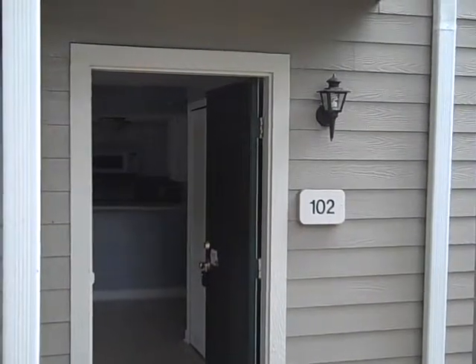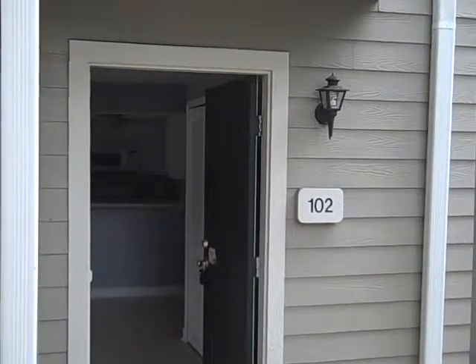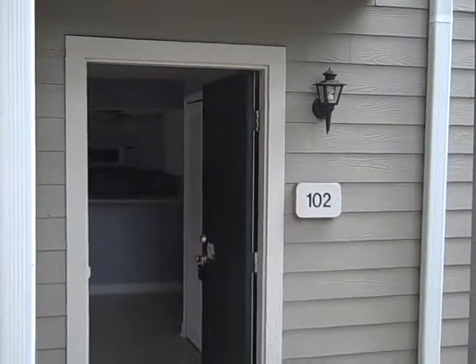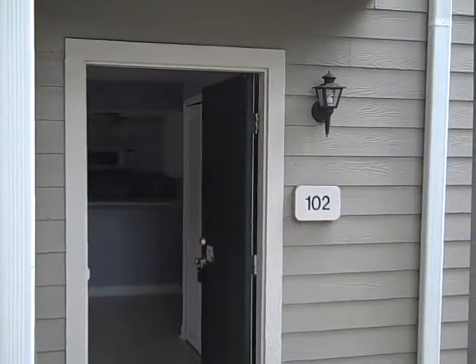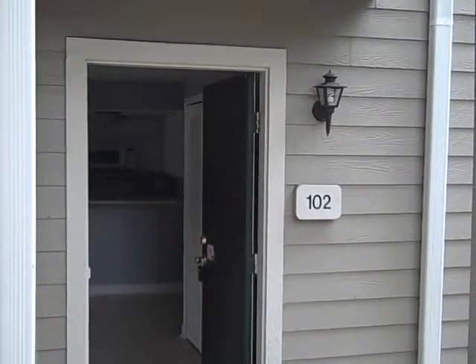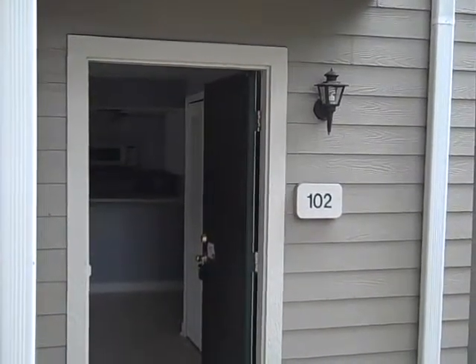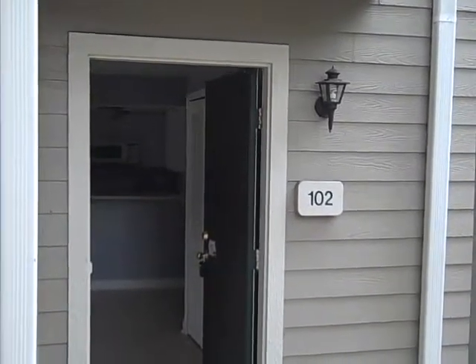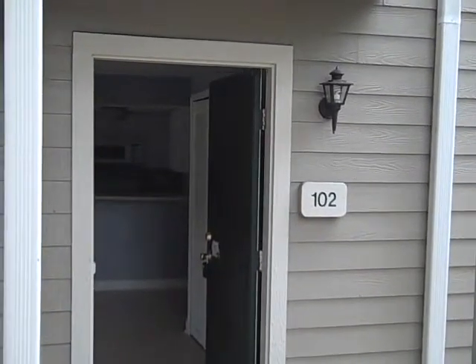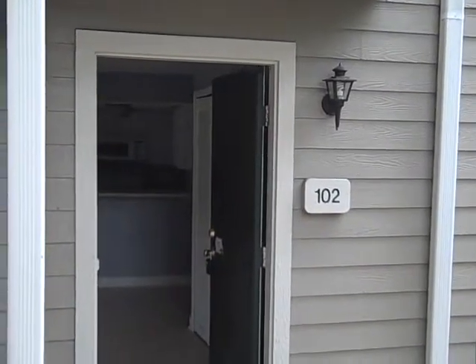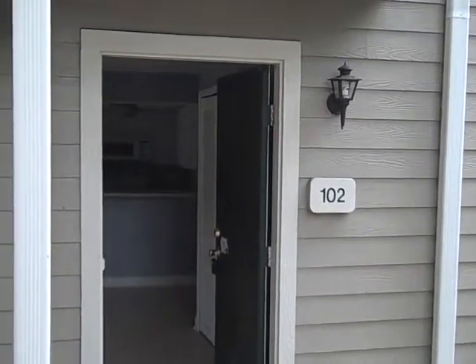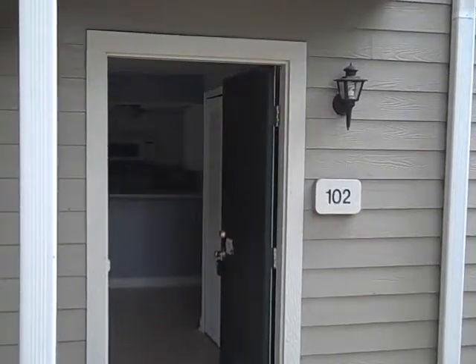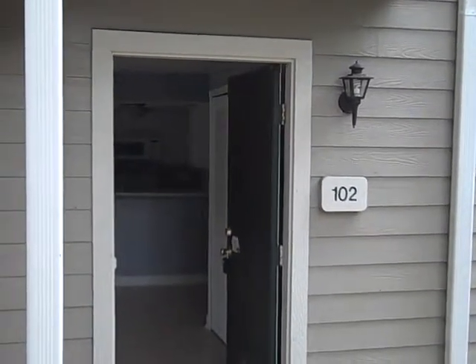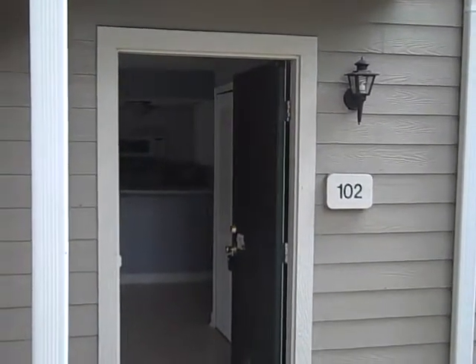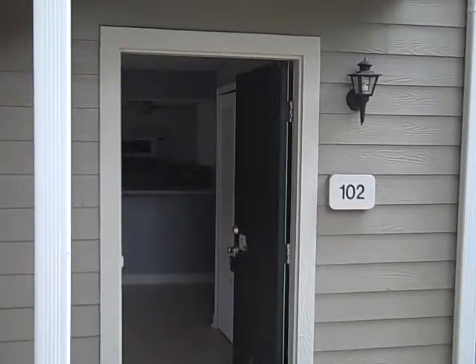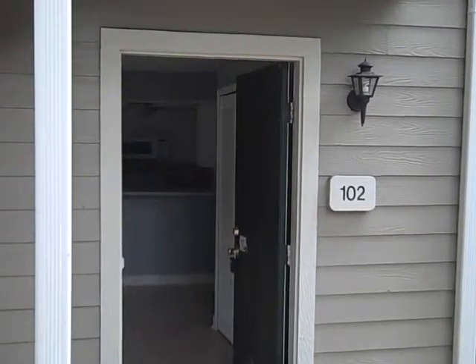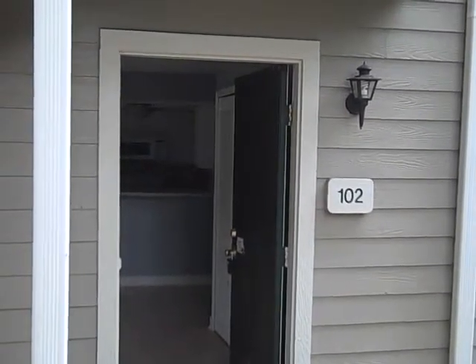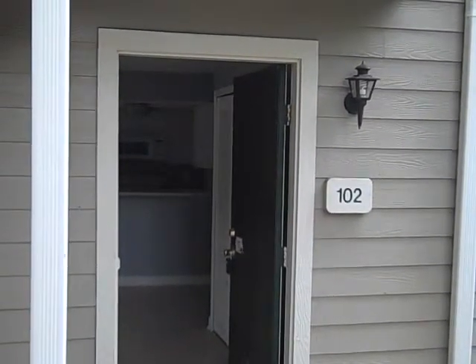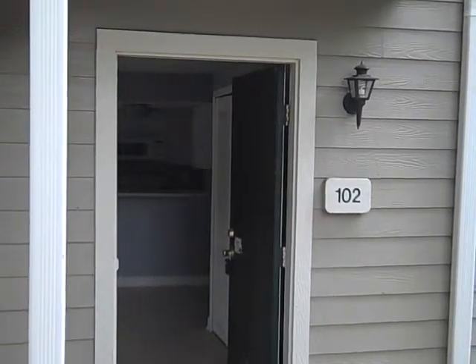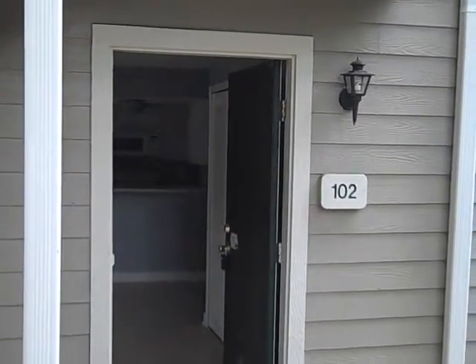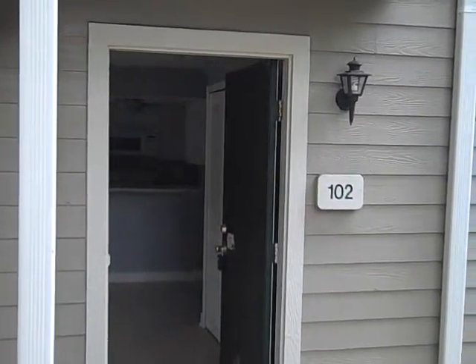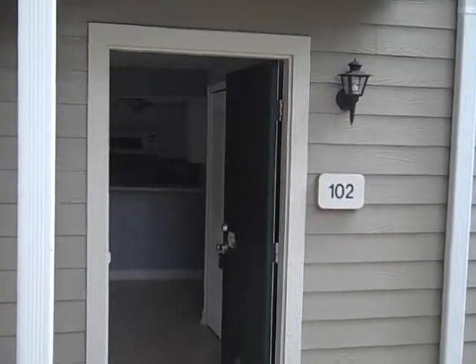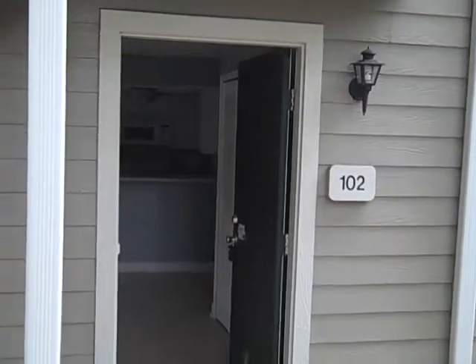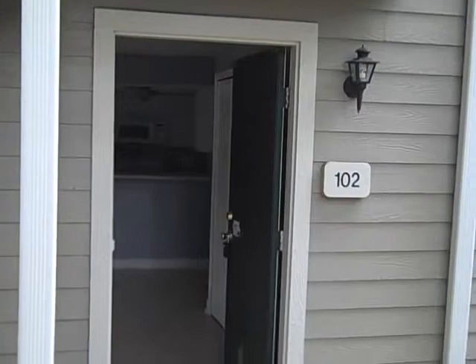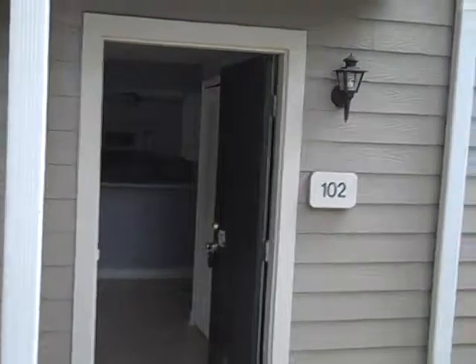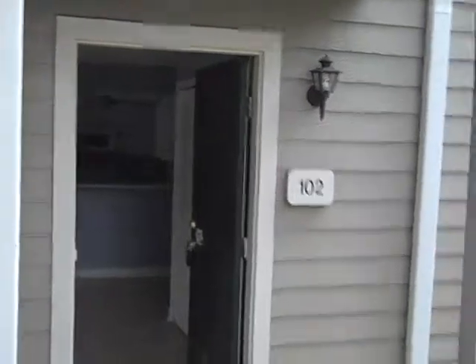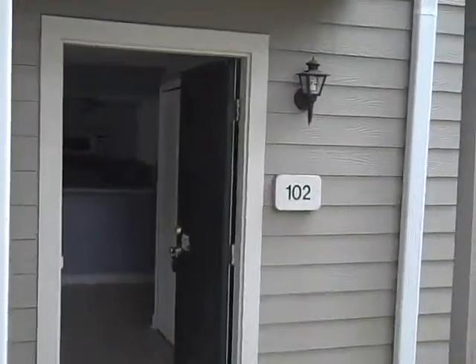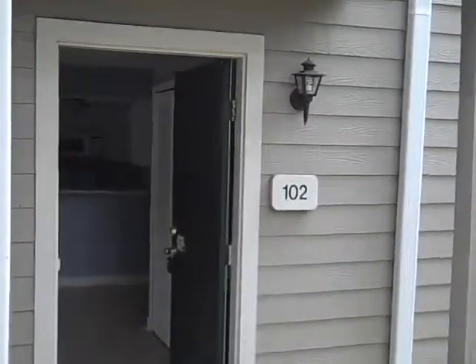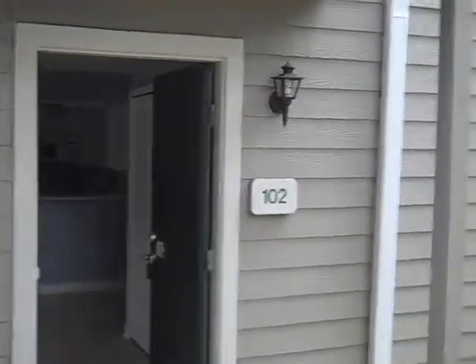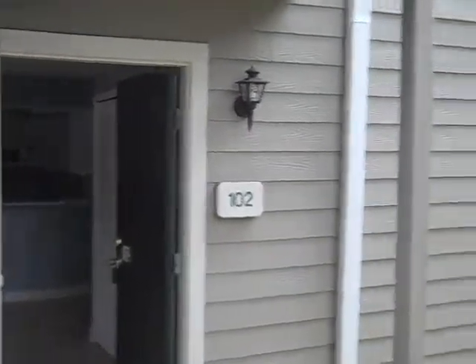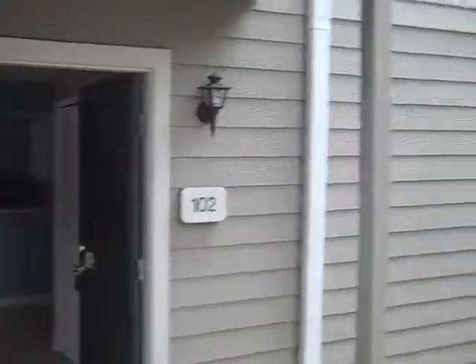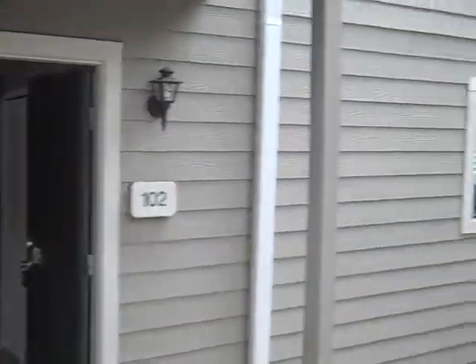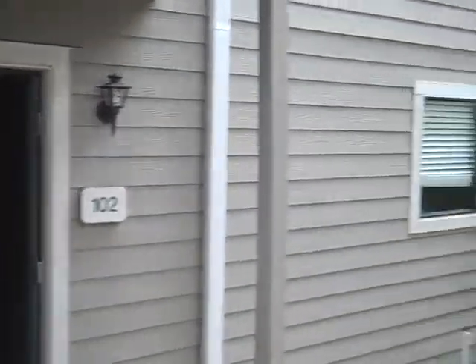Welcome to 549 Sunridge Place, unit 102 in Altamont Springs, Florida, off of Jamestown.